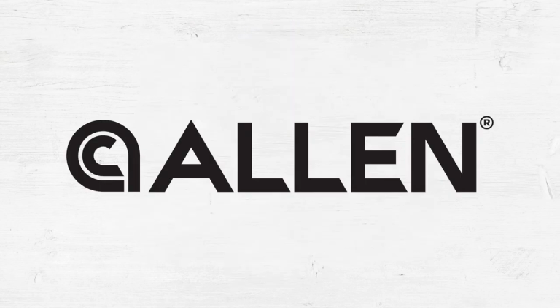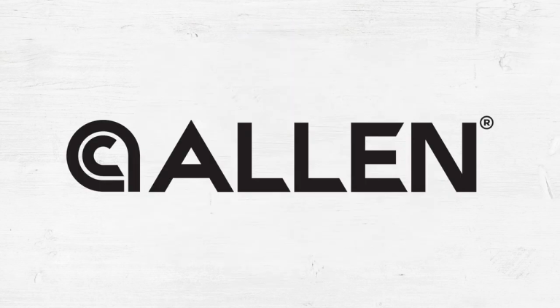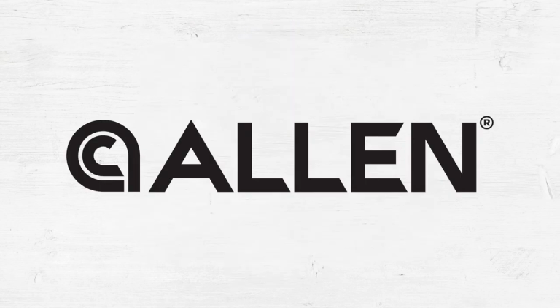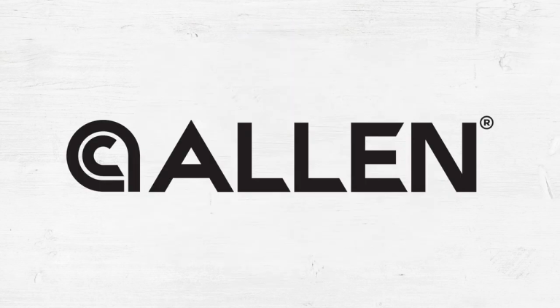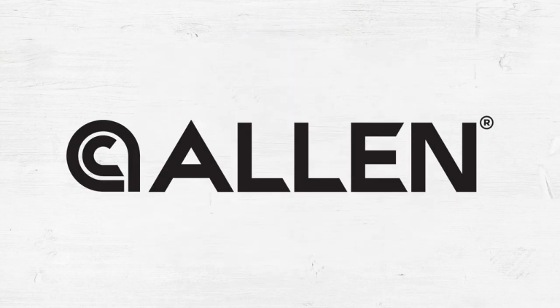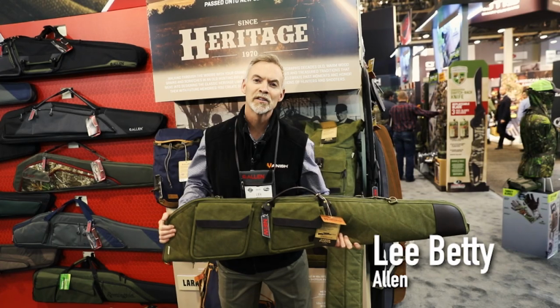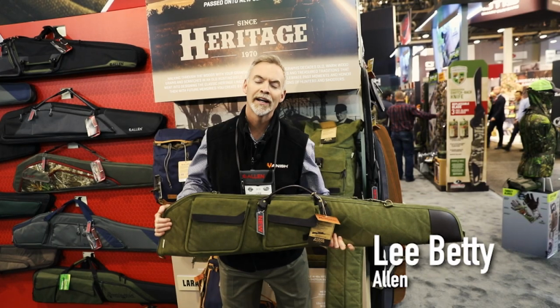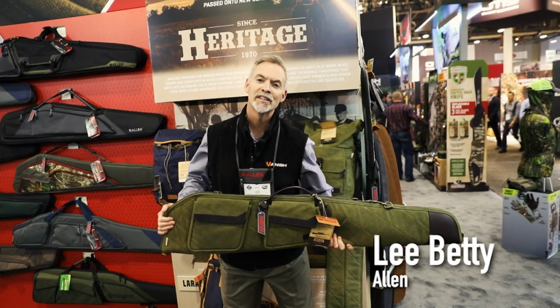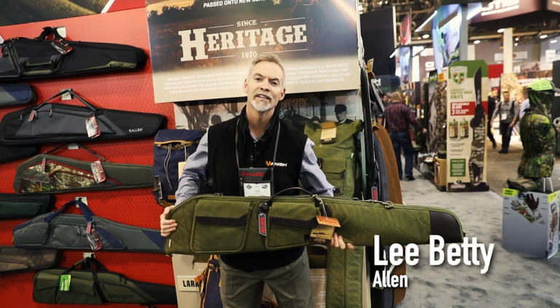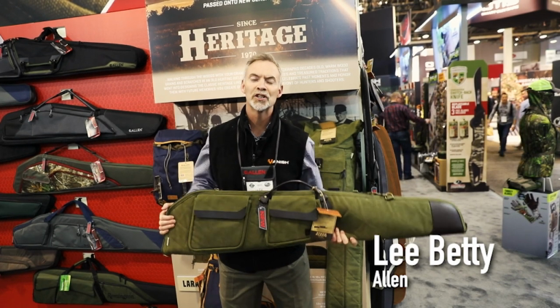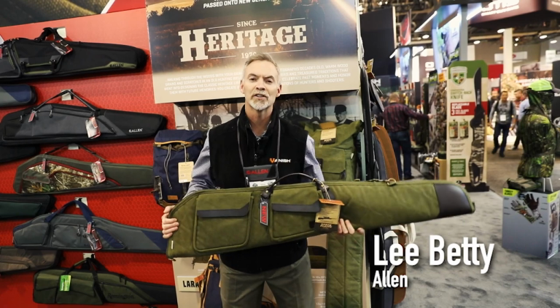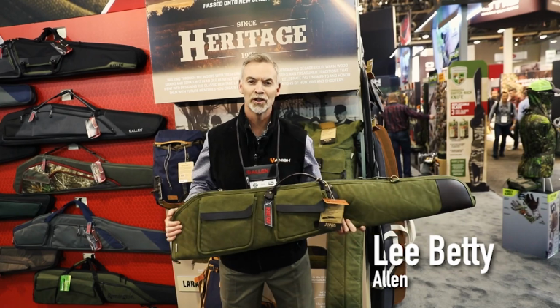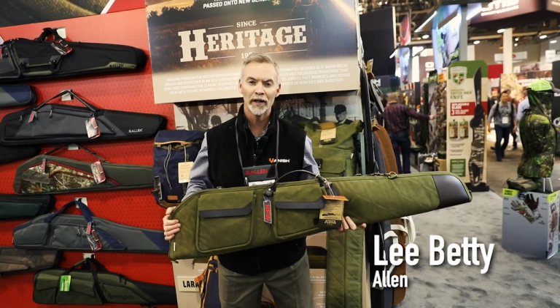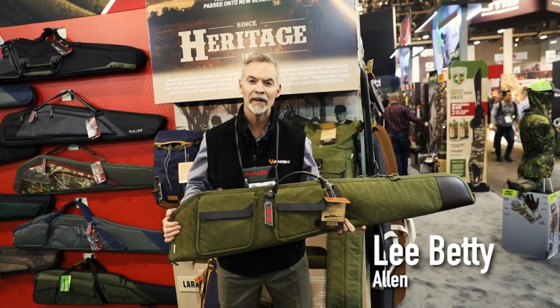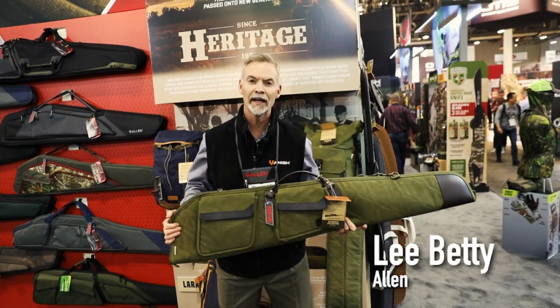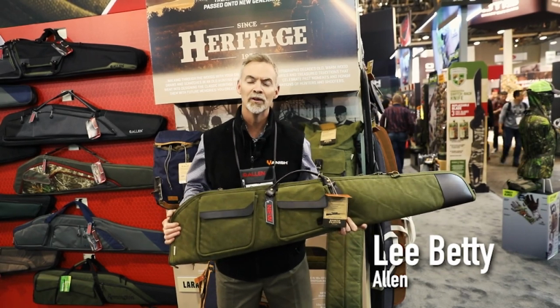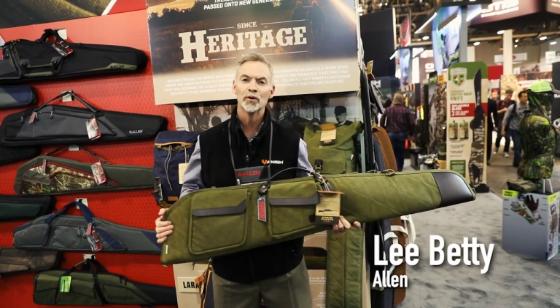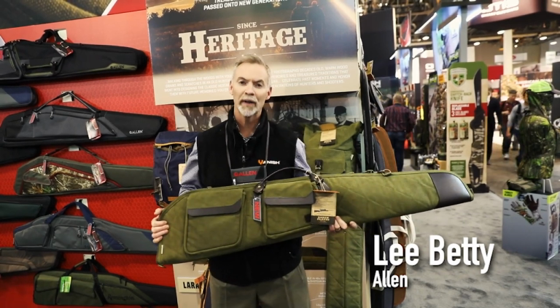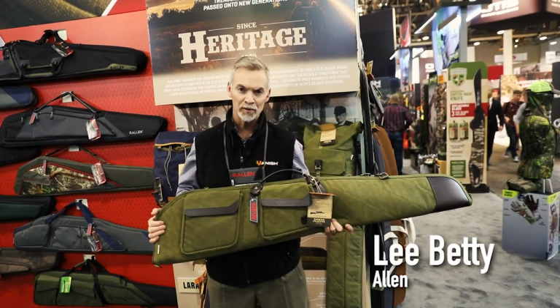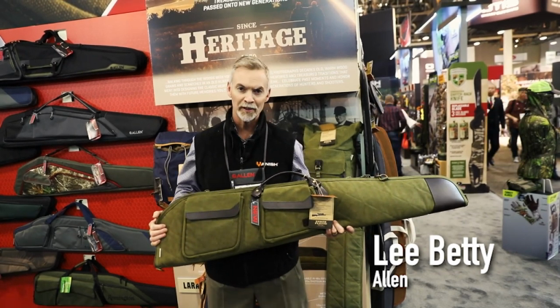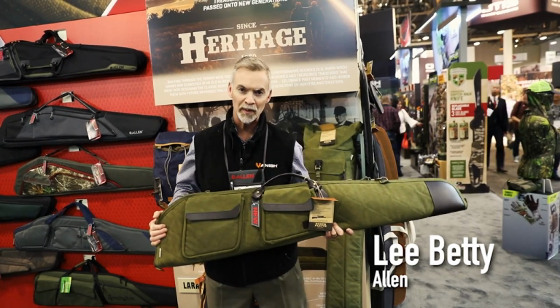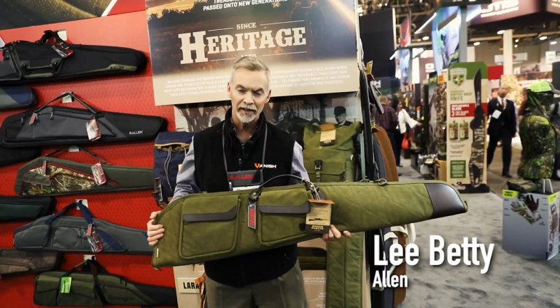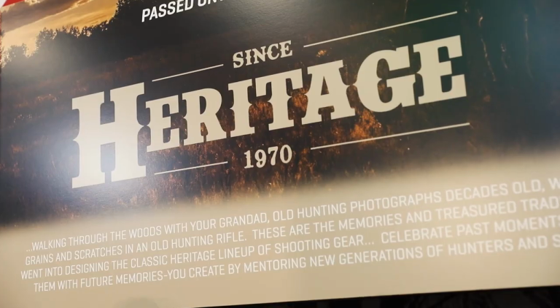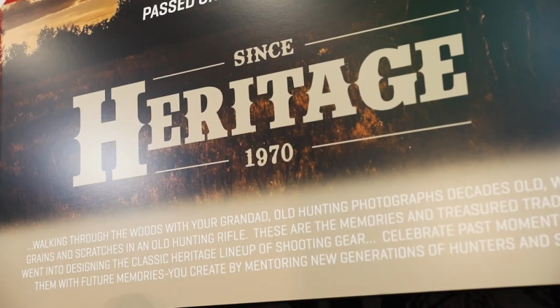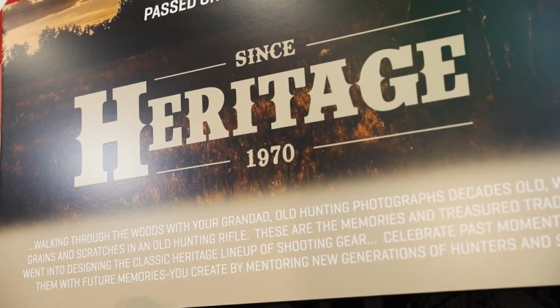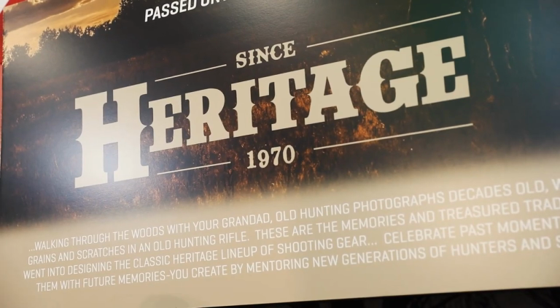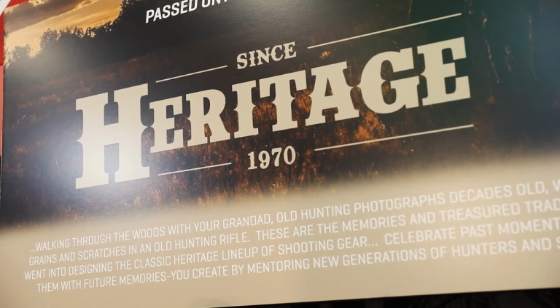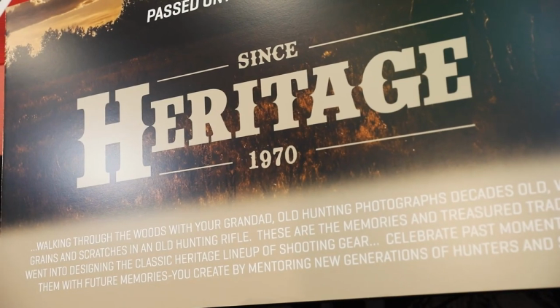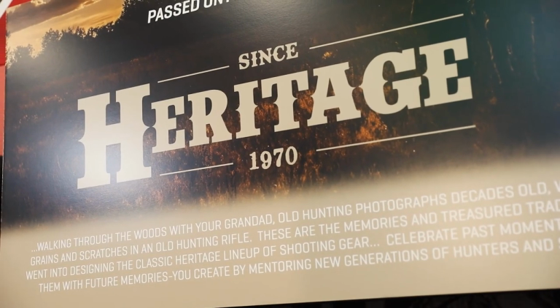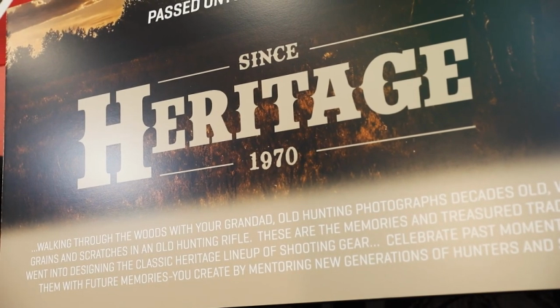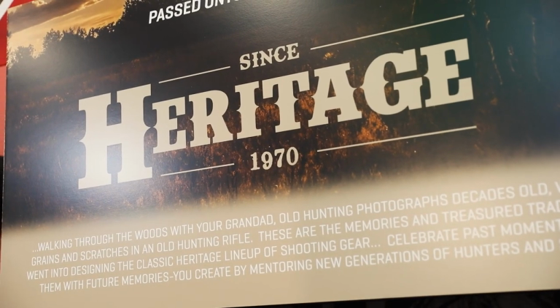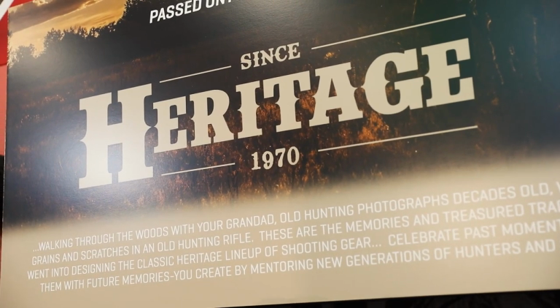Hi, we're at the 2019 SHOT Show and I'm in the Allen booth. My name is Lee Betty. I'm going to tell you a little bit about our new Heritage Collection.